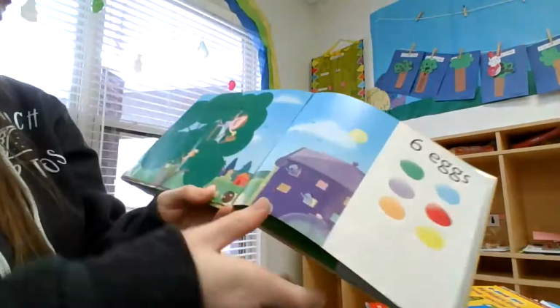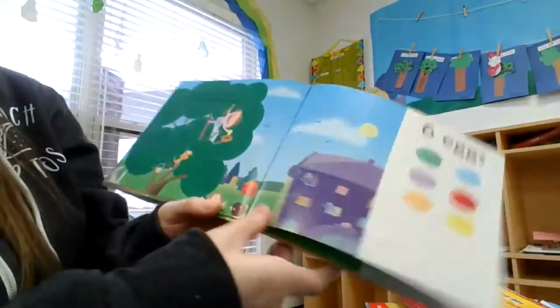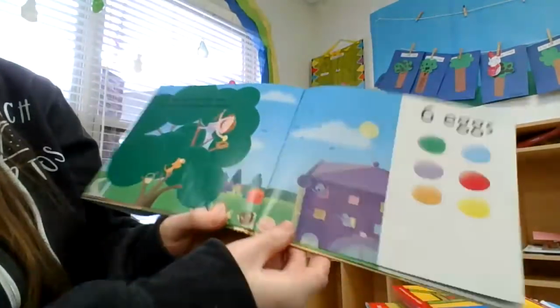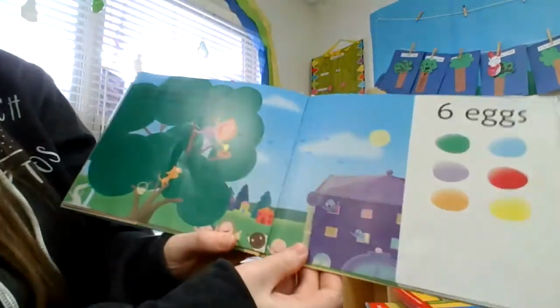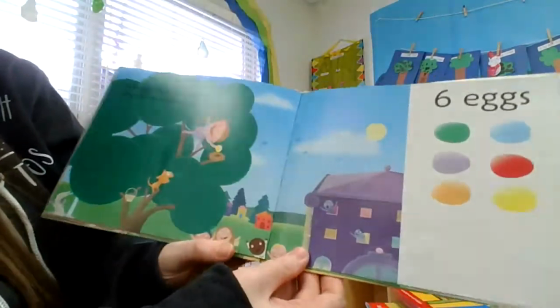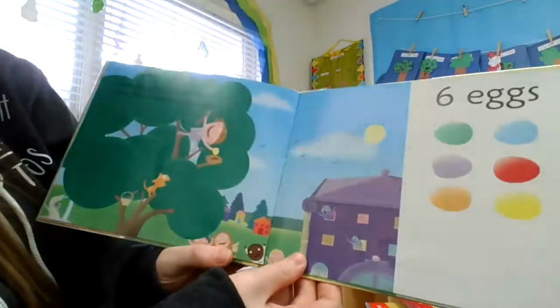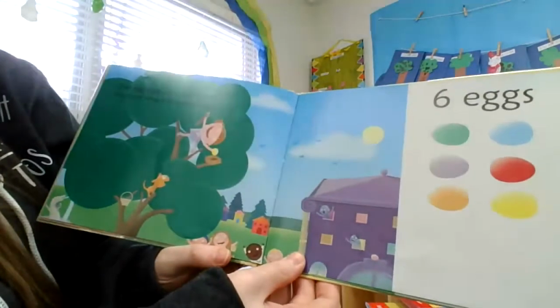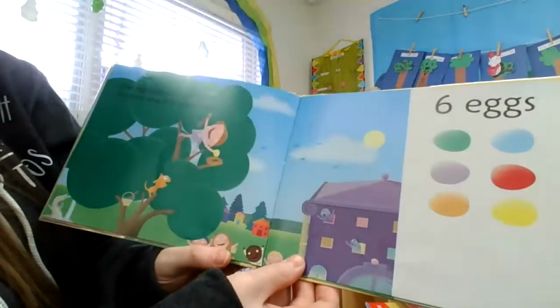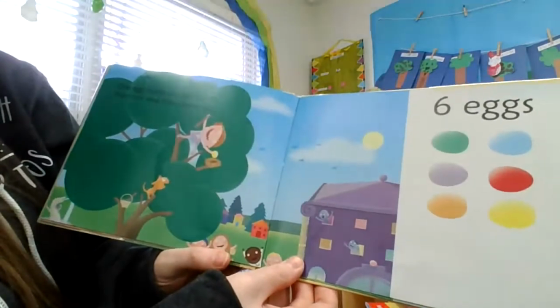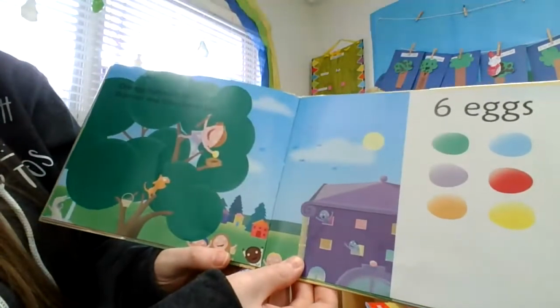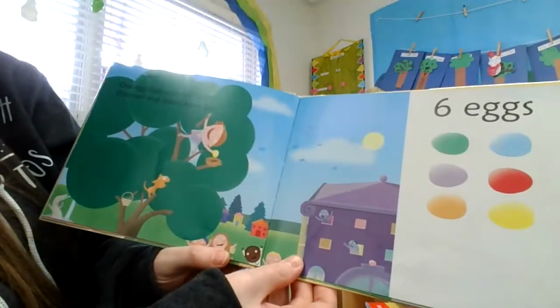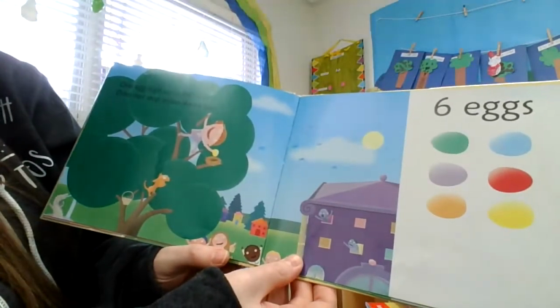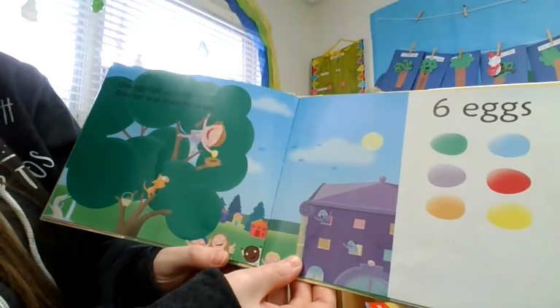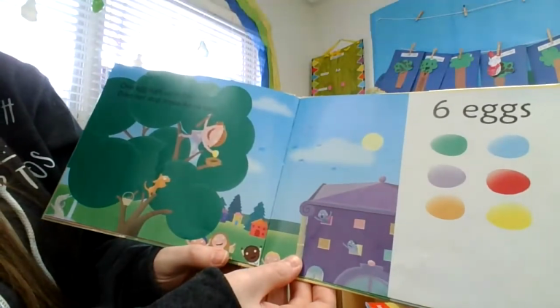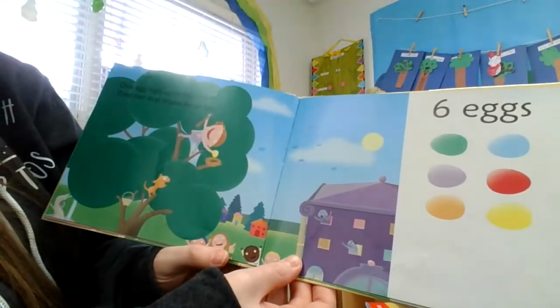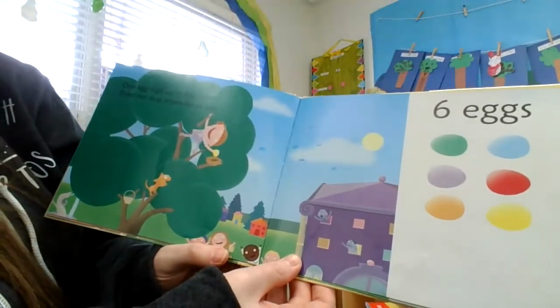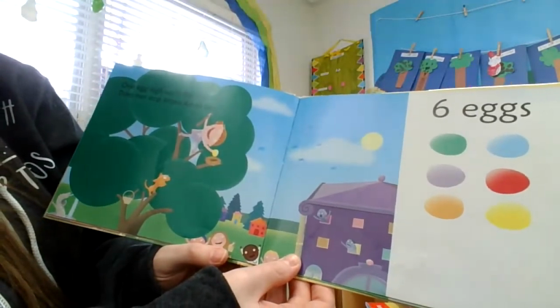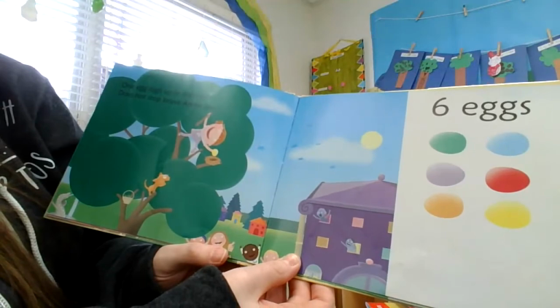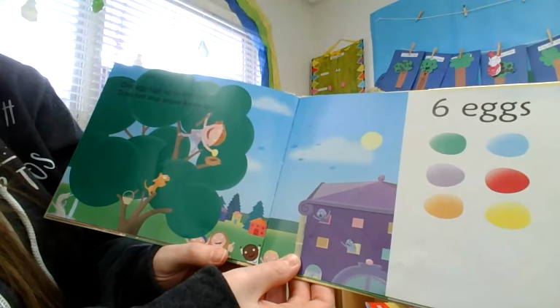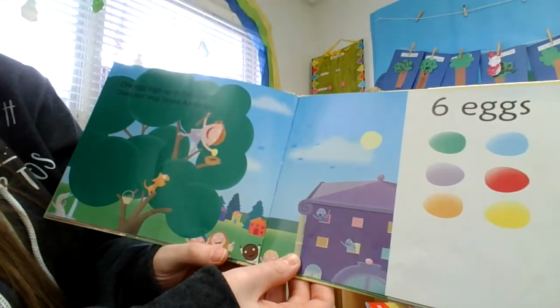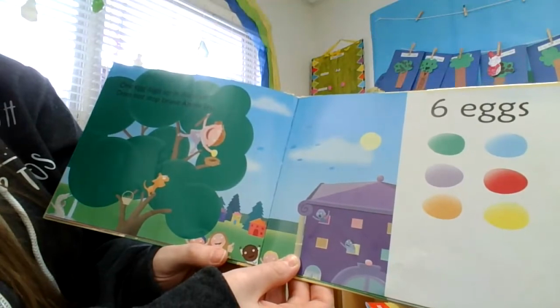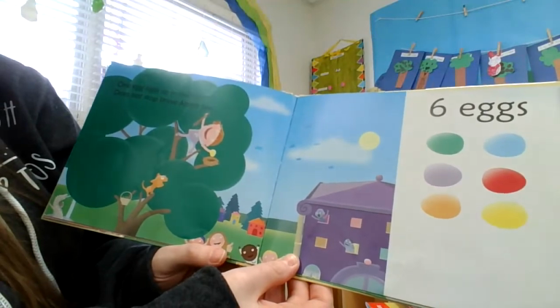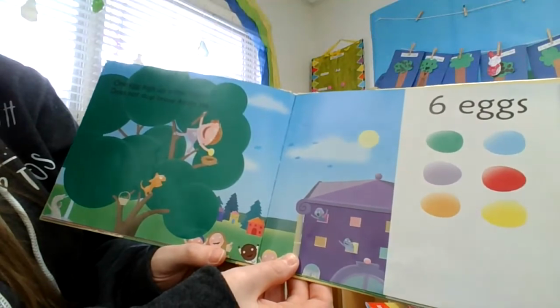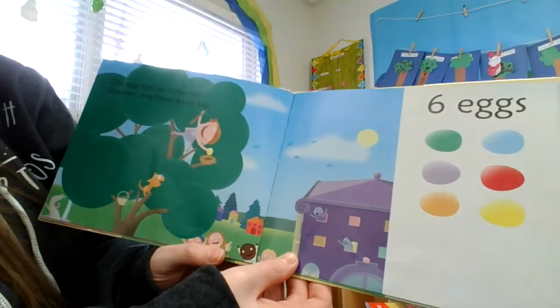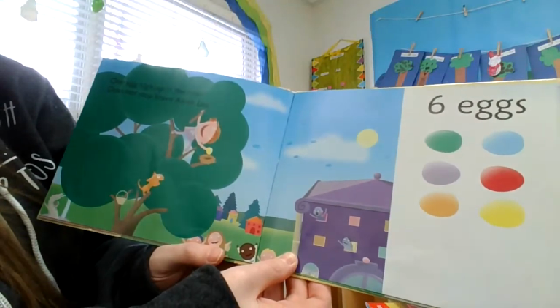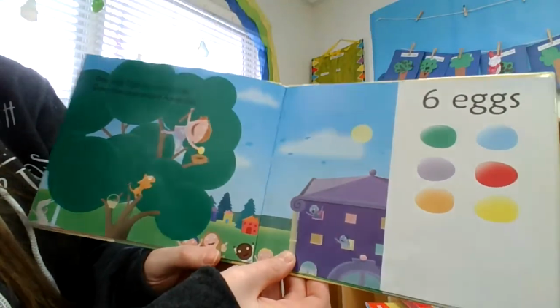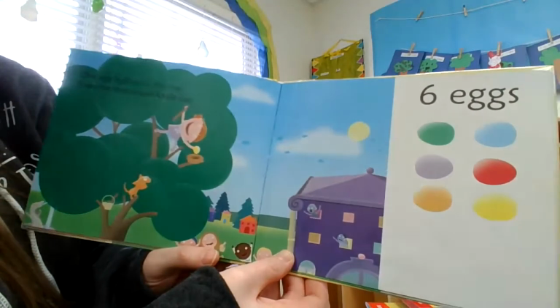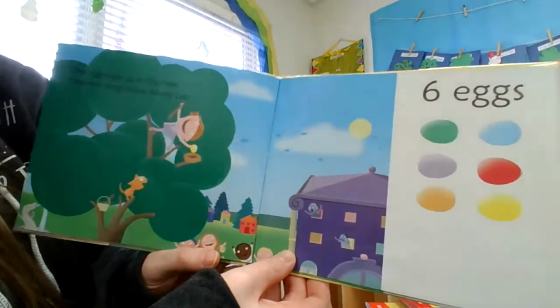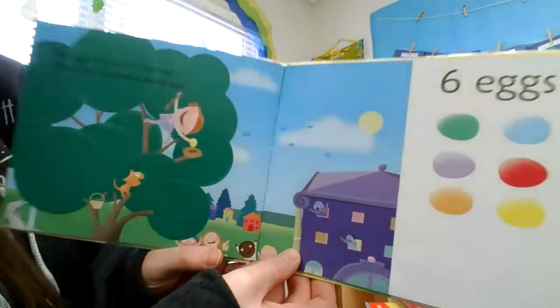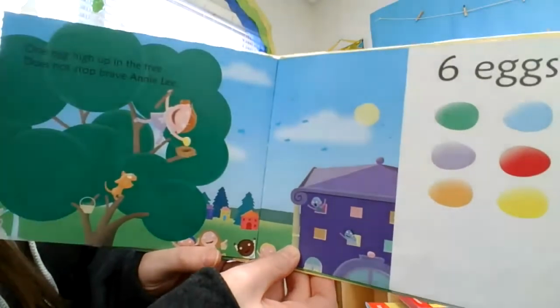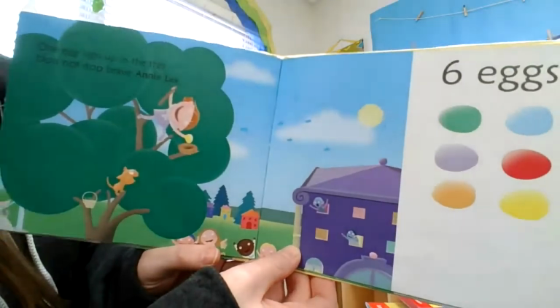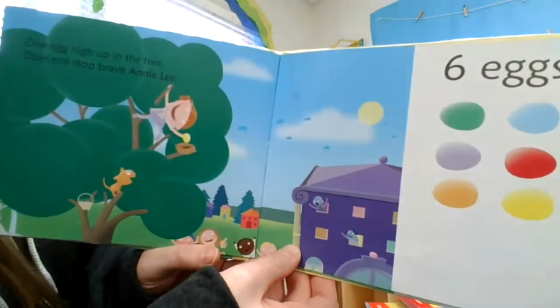One egg high up in the tree does not stop brave Annie Lee. Six eggs.